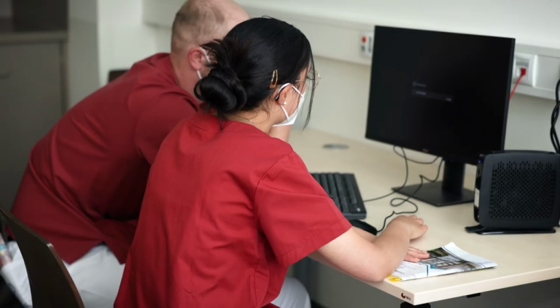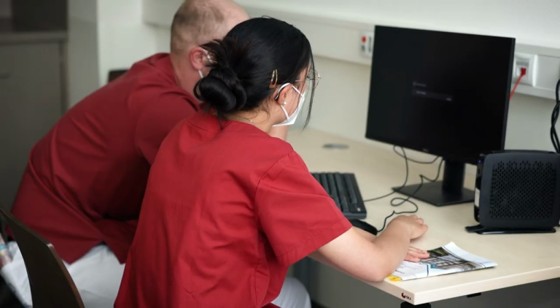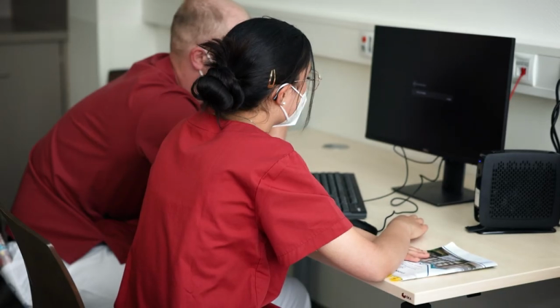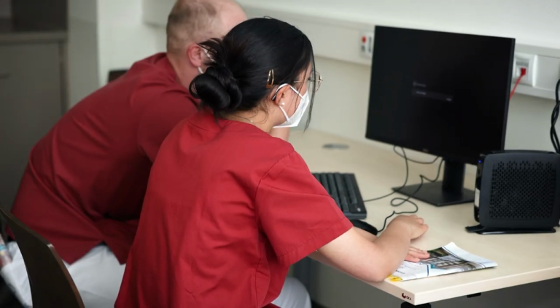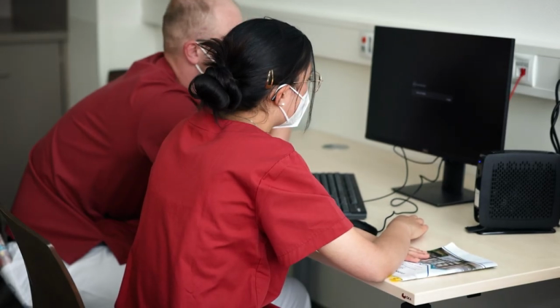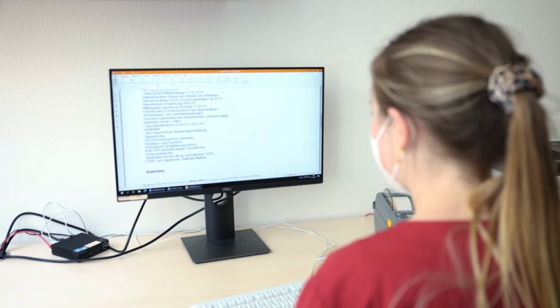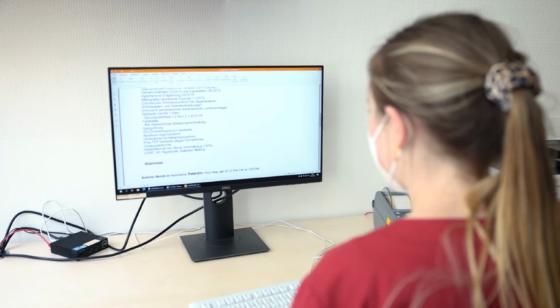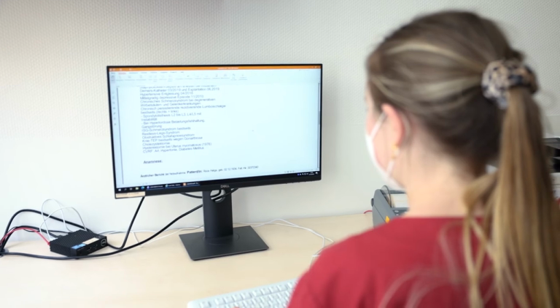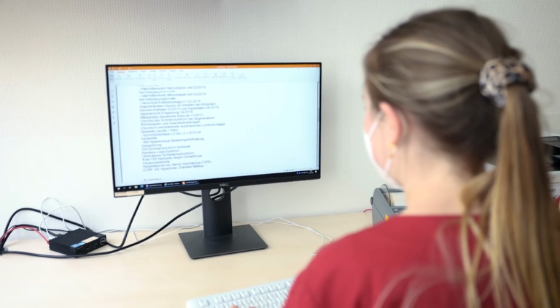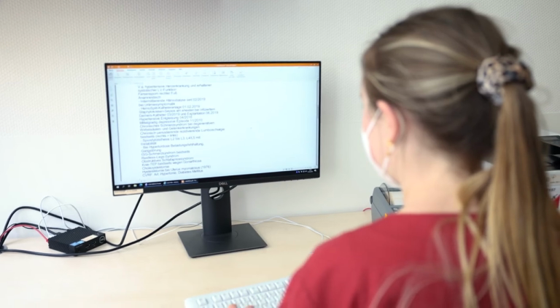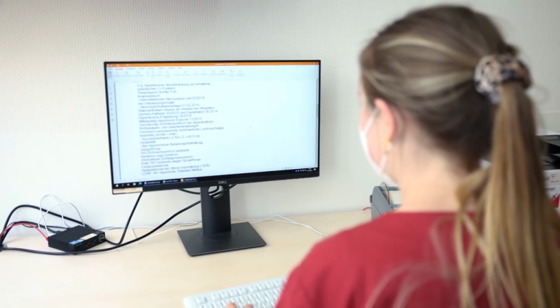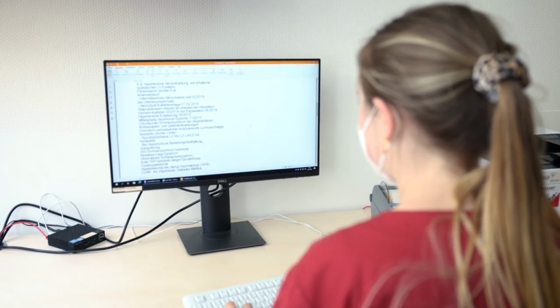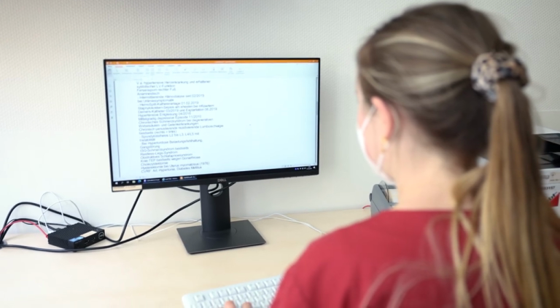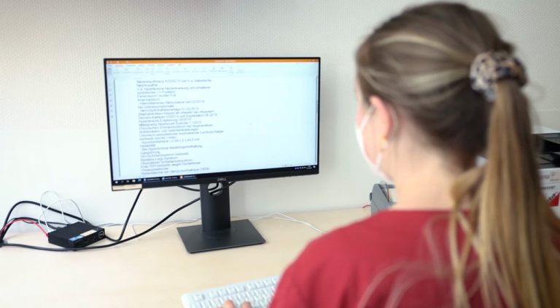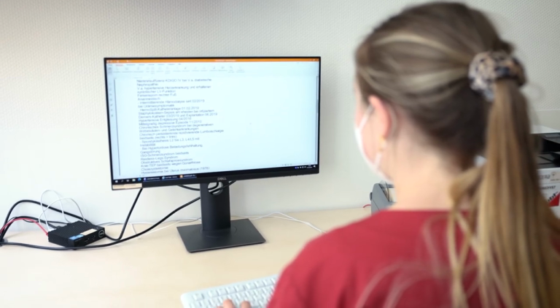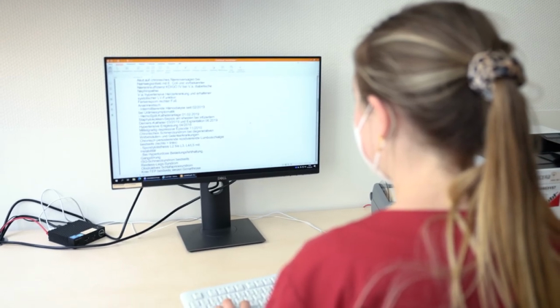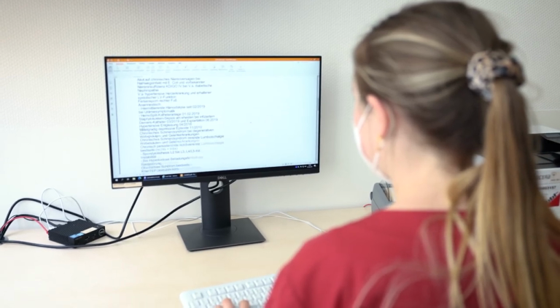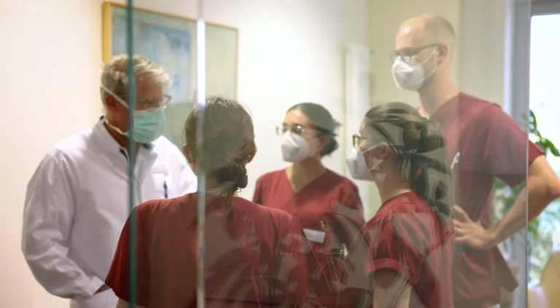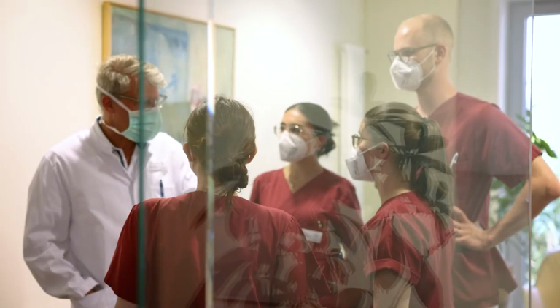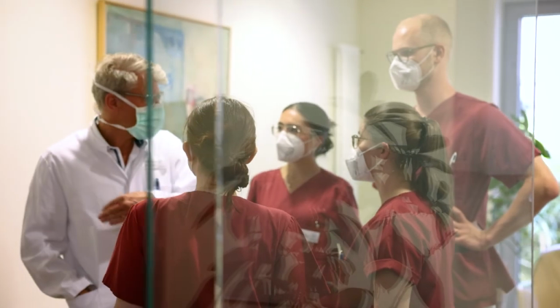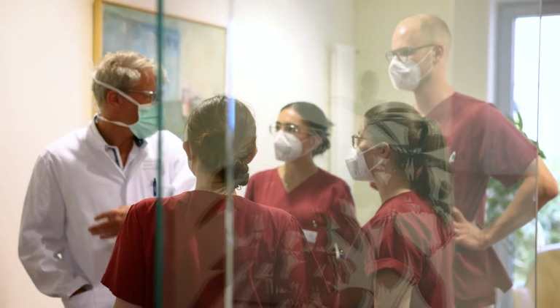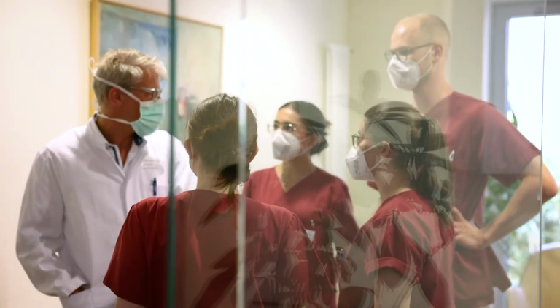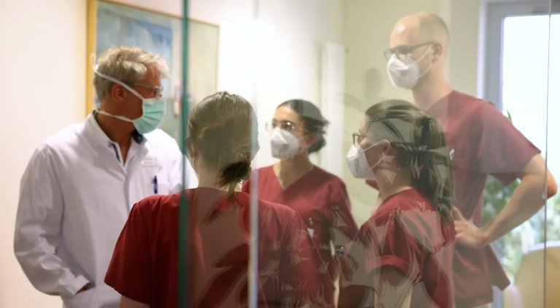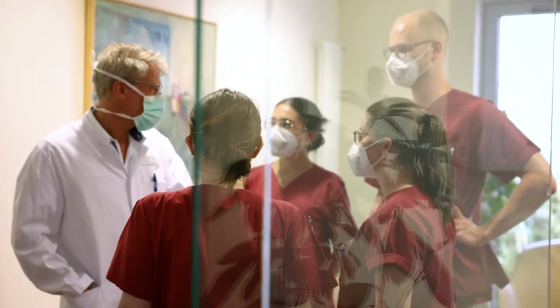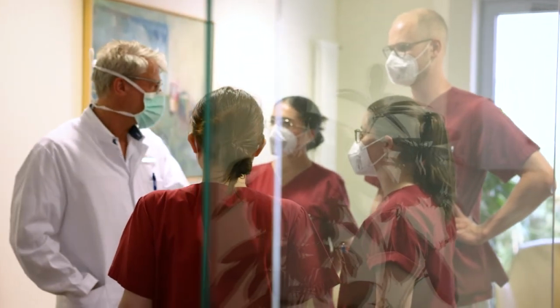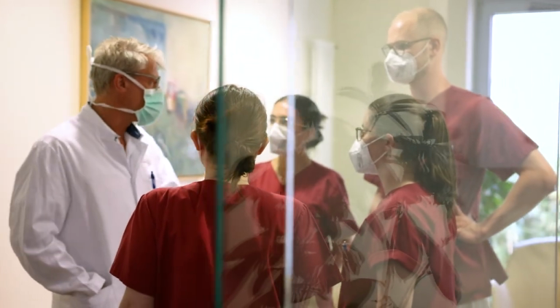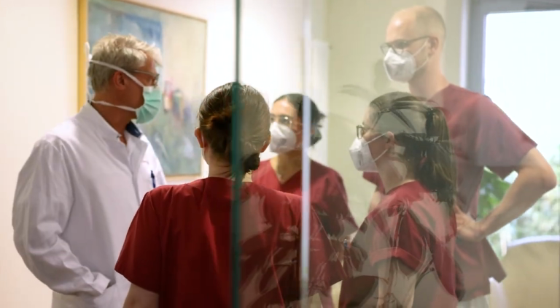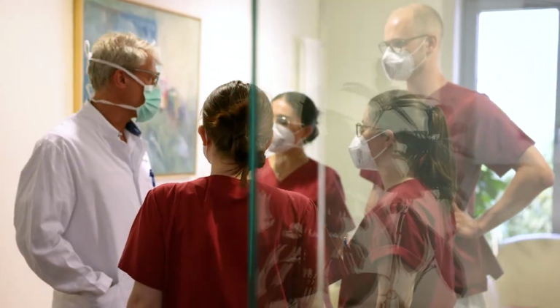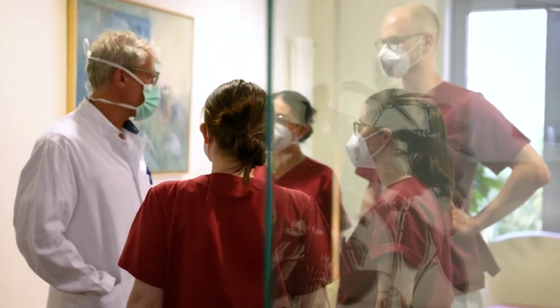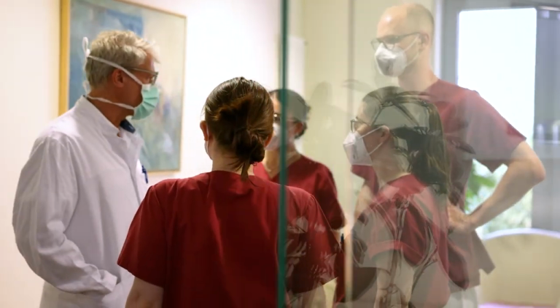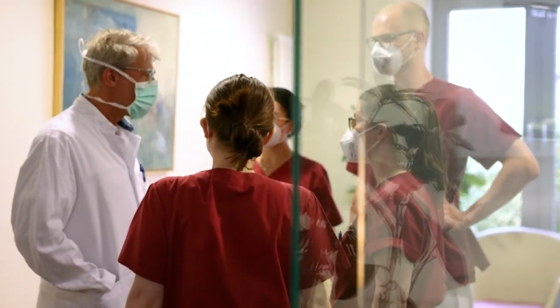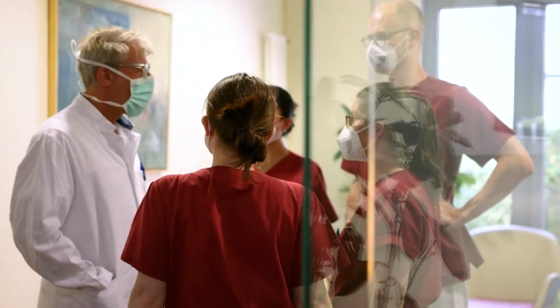We can then deepen this knowledge in our own computer room. Moreover, the hospital's doctors regularly take the time to explain various issues to us in person.